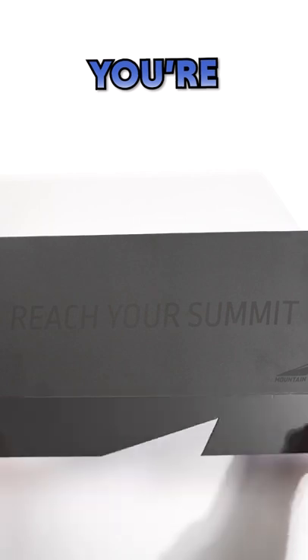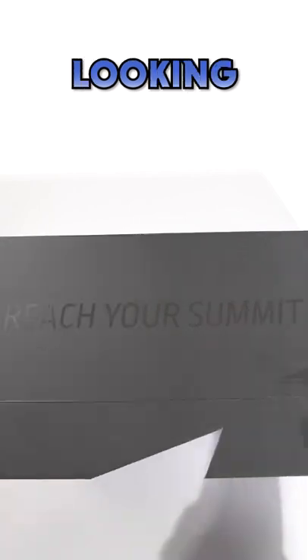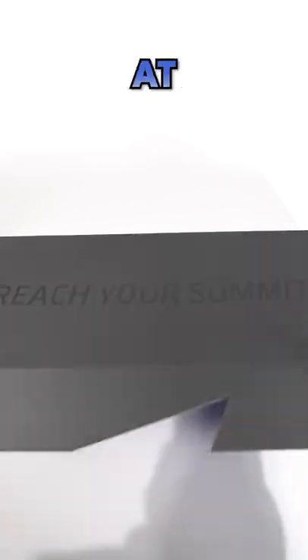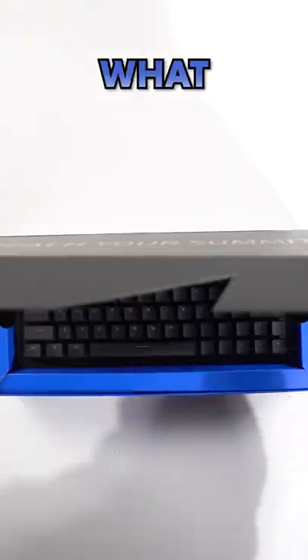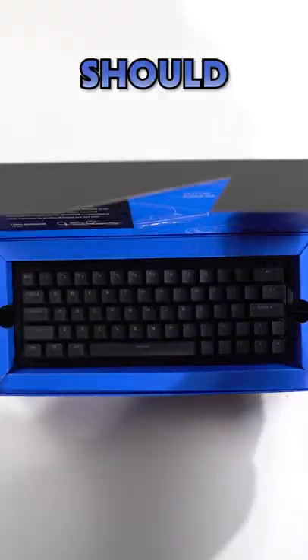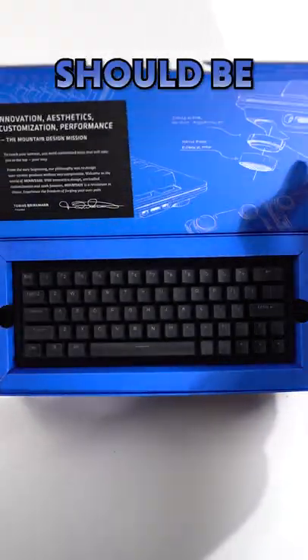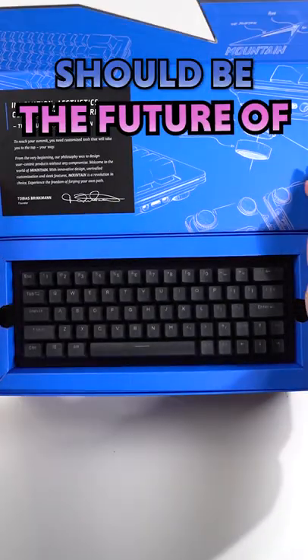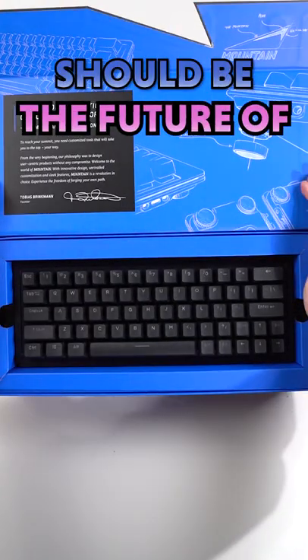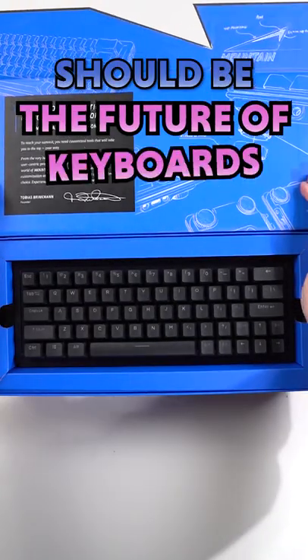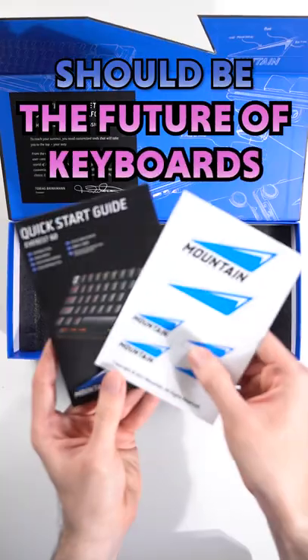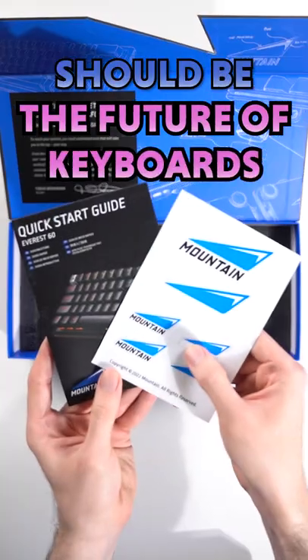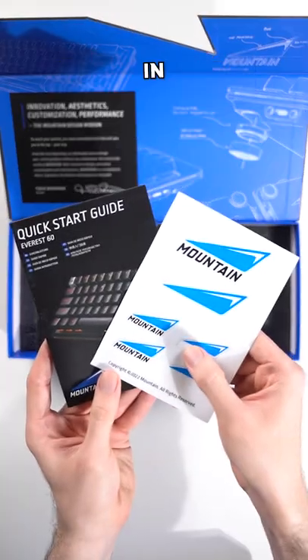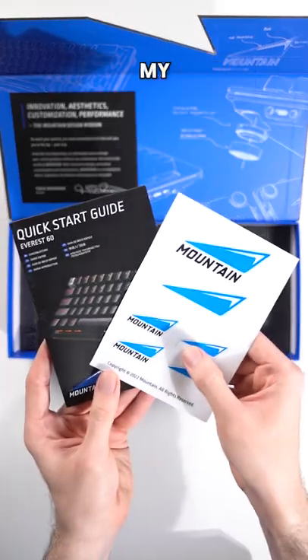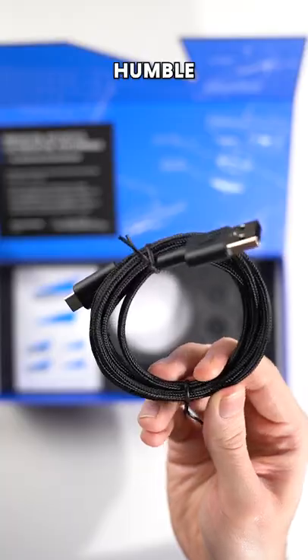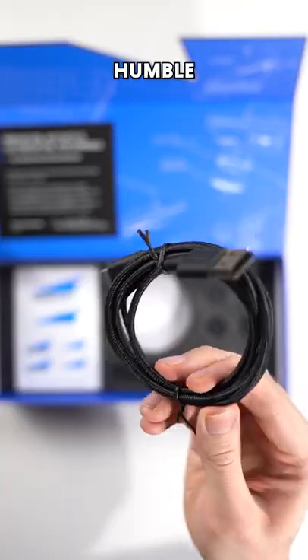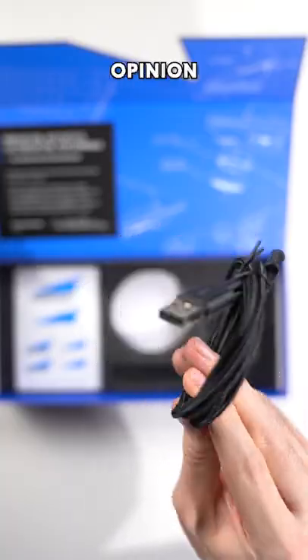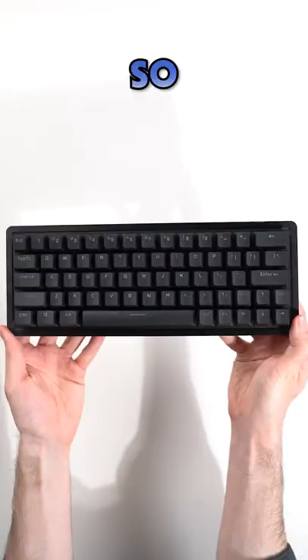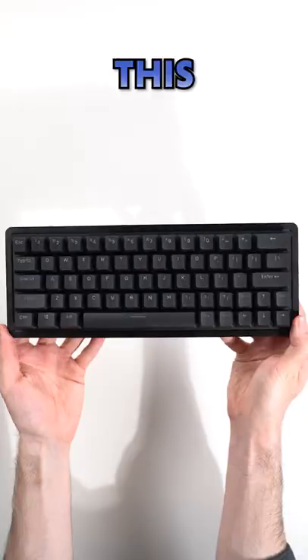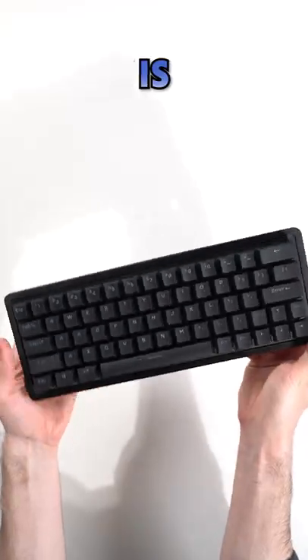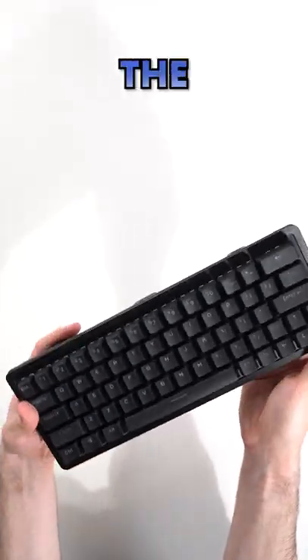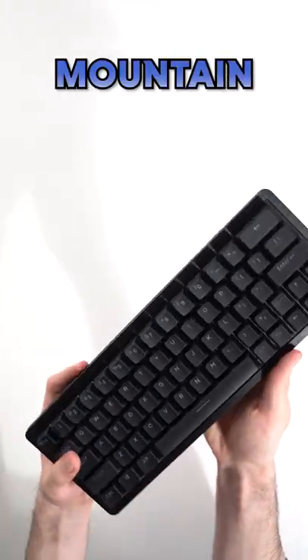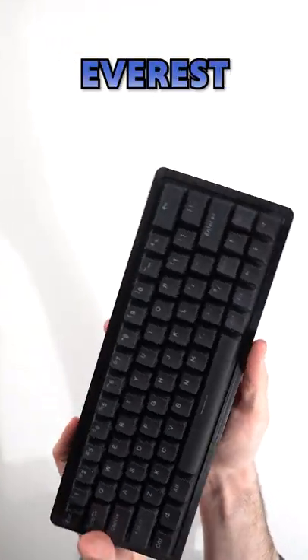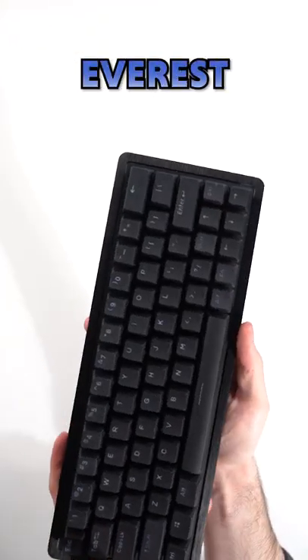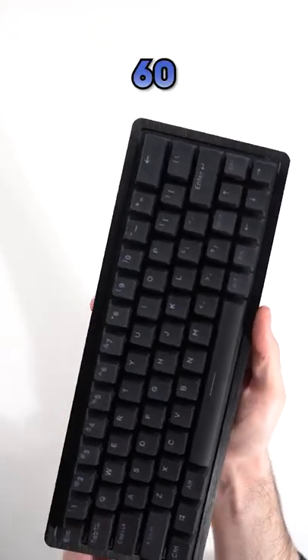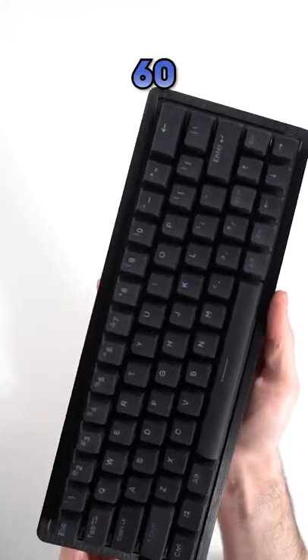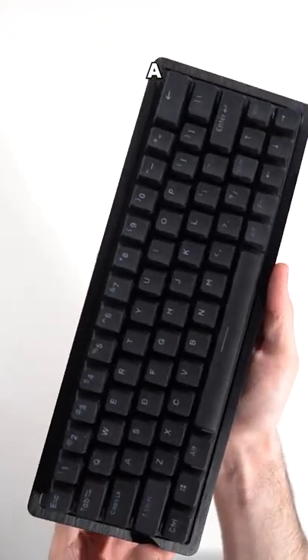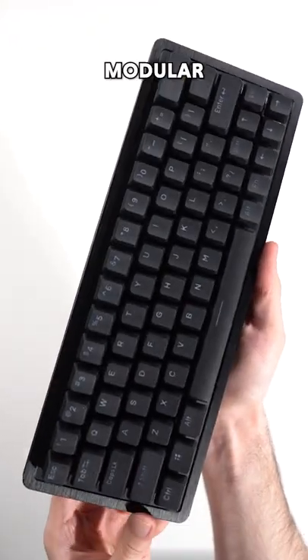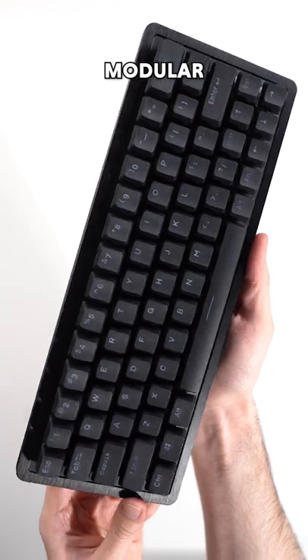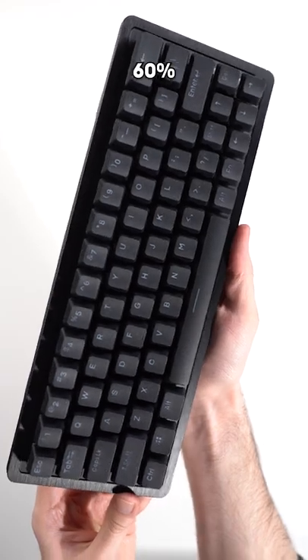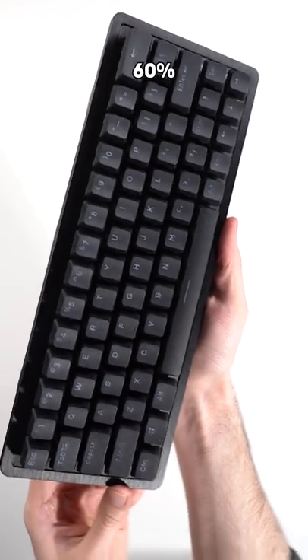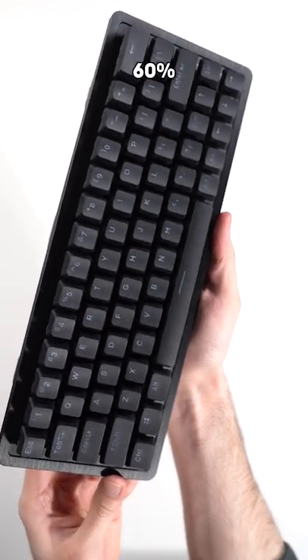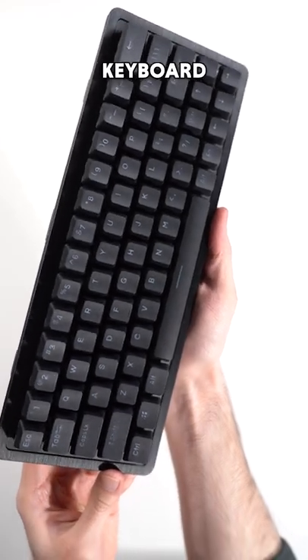You're looking at what should be the future of keyboards, in my humble opinion. This is the Mountain Everest 60, a modular 60% keyboard.